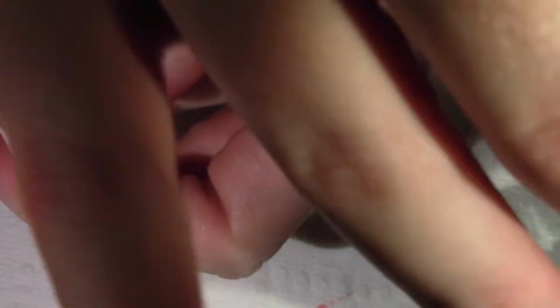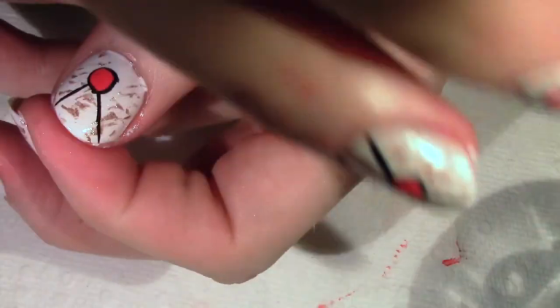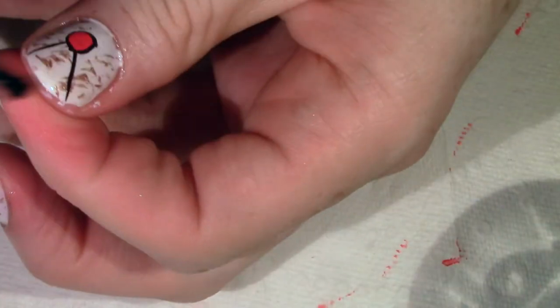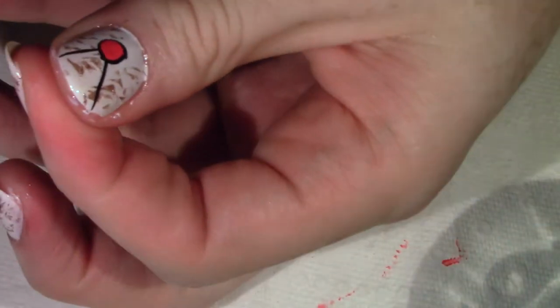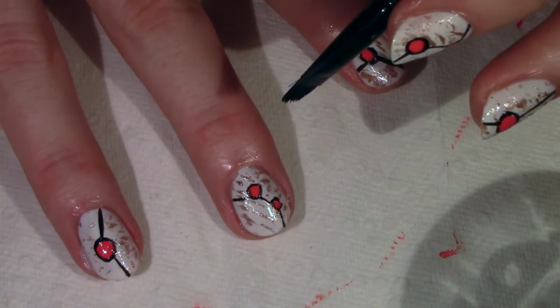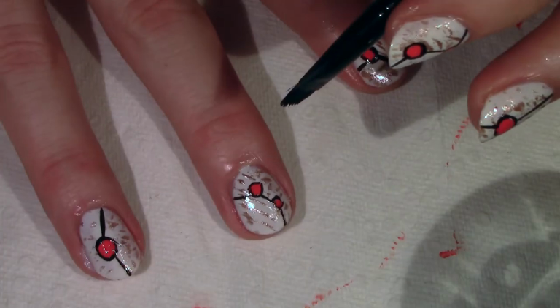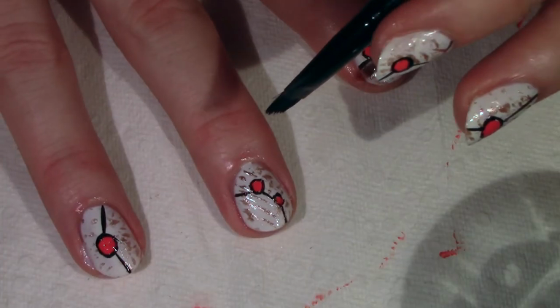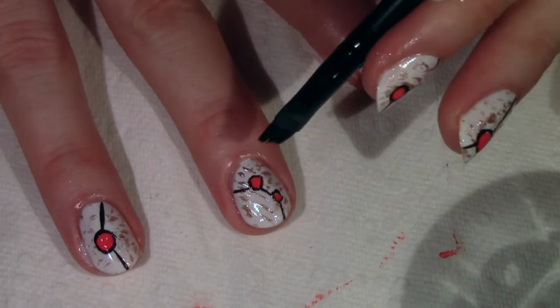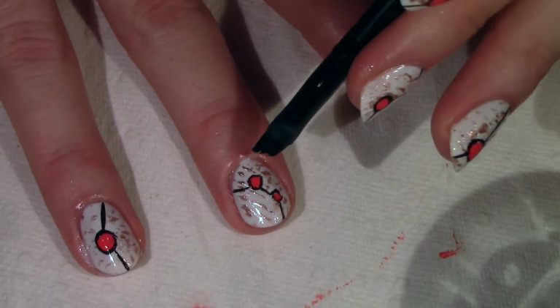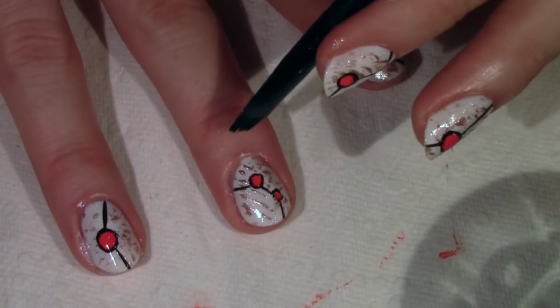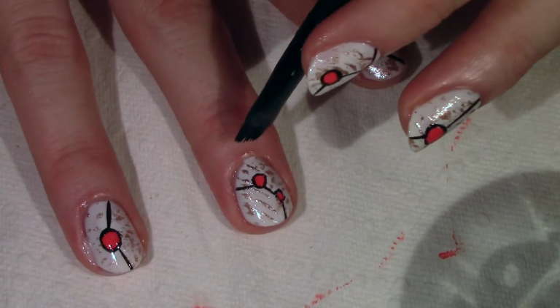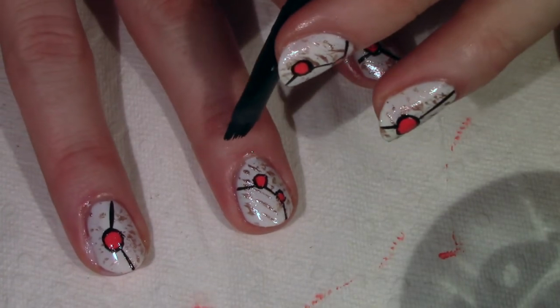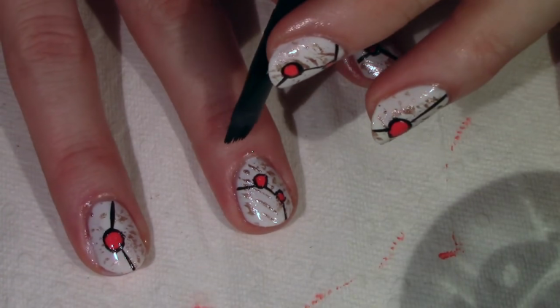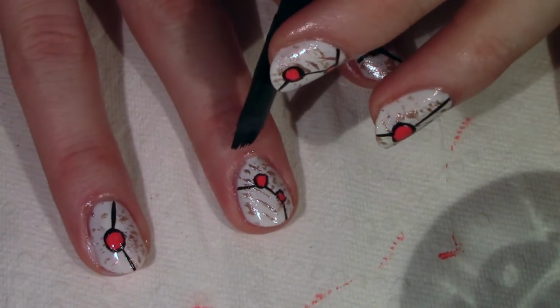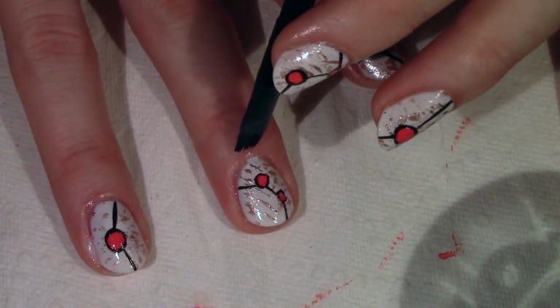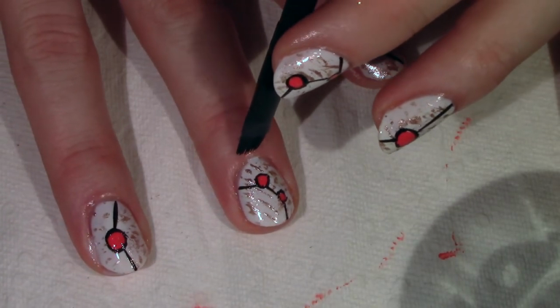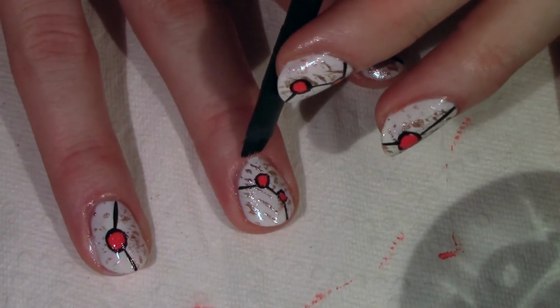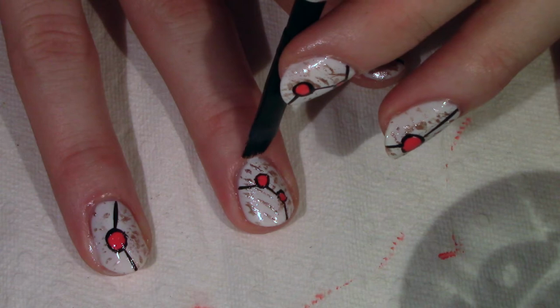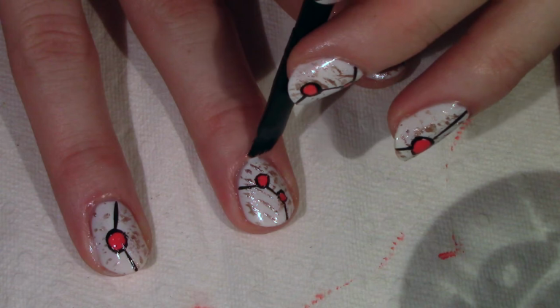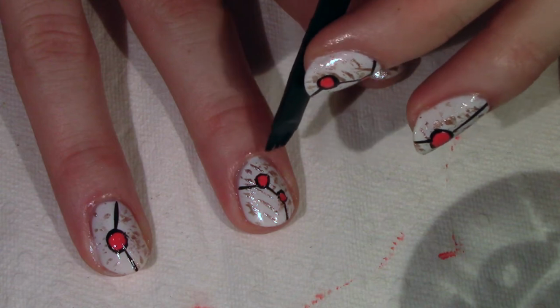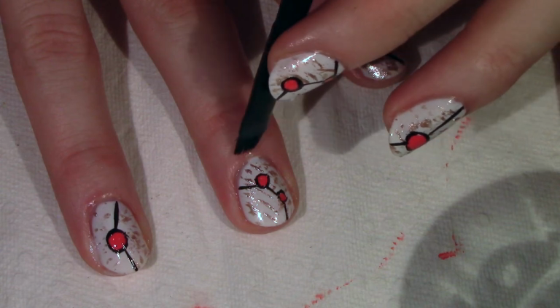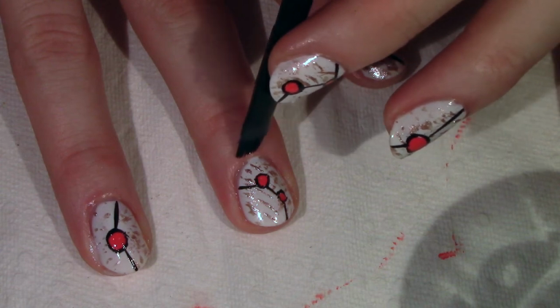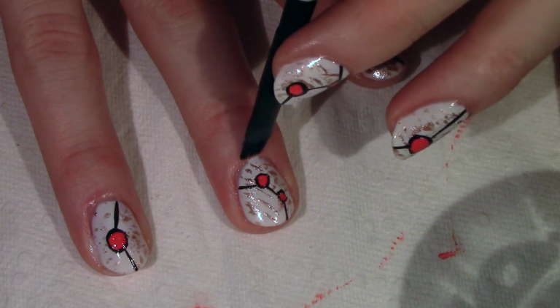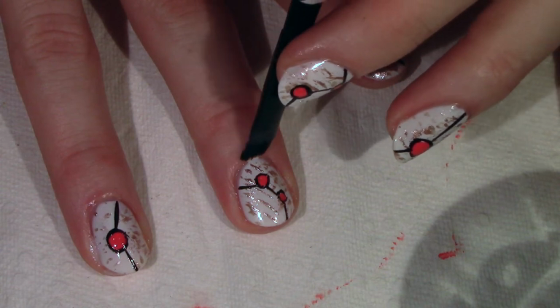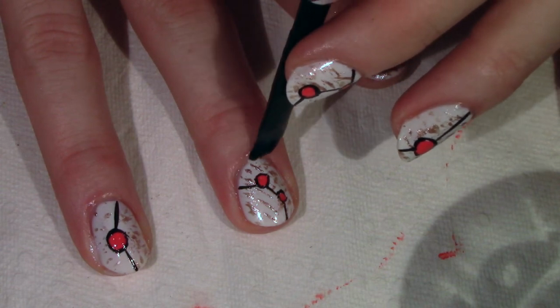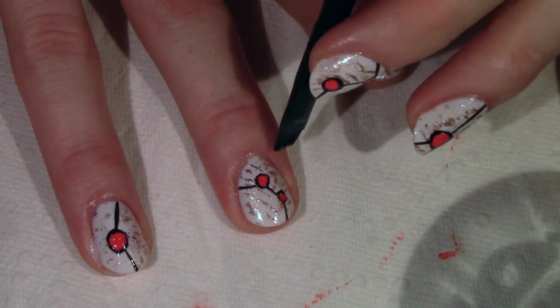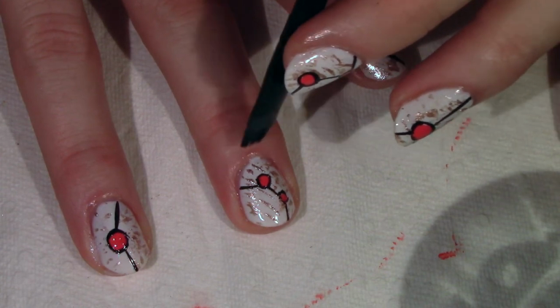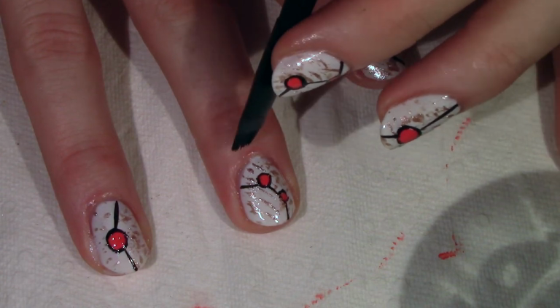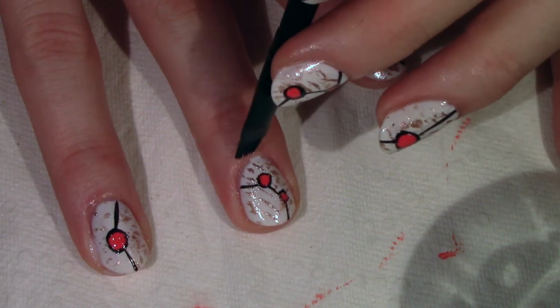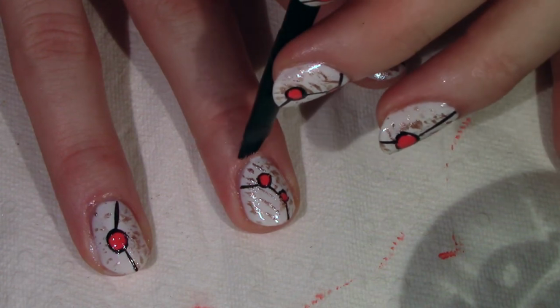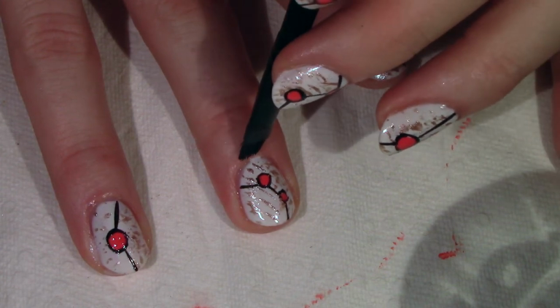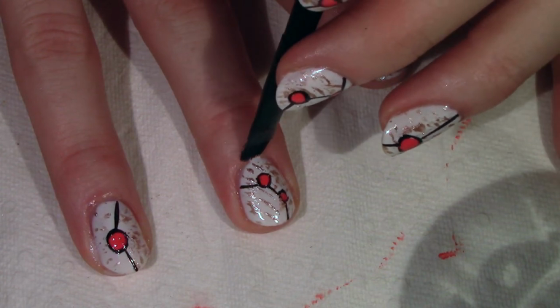Then I'm going to take some acetone on an ELF liner brush and I'm going to clean up all the edges.